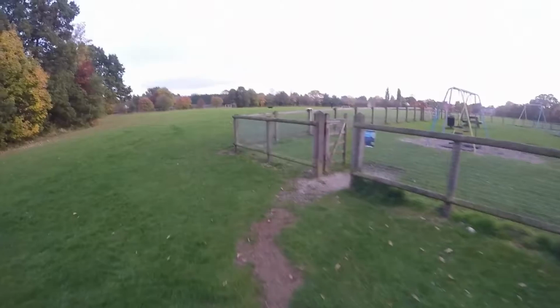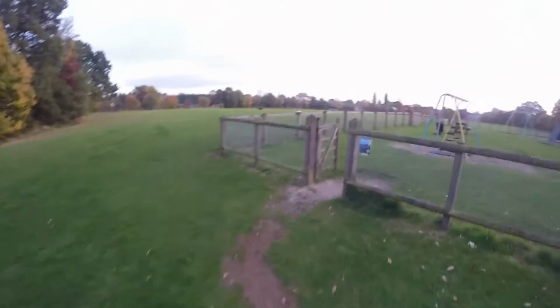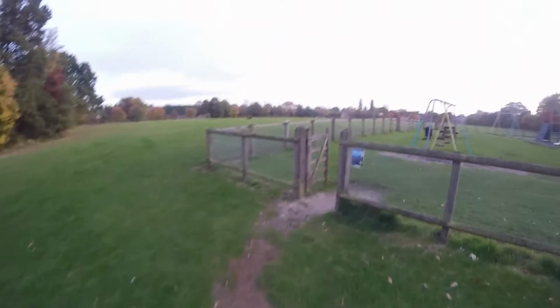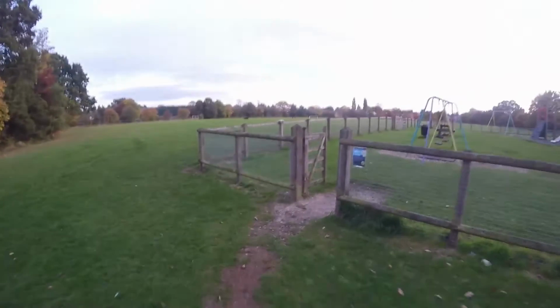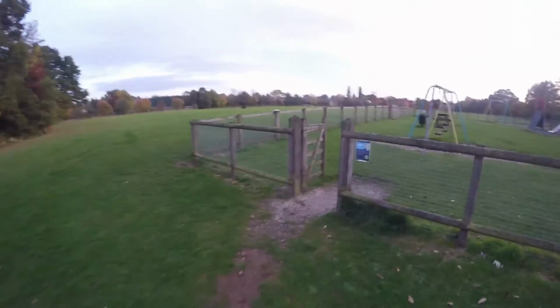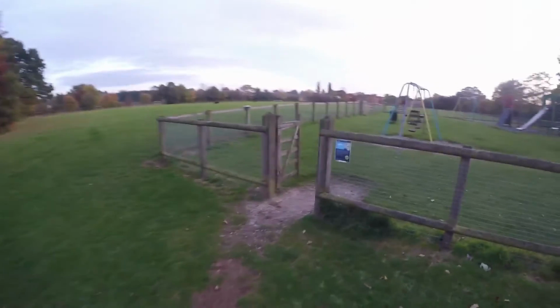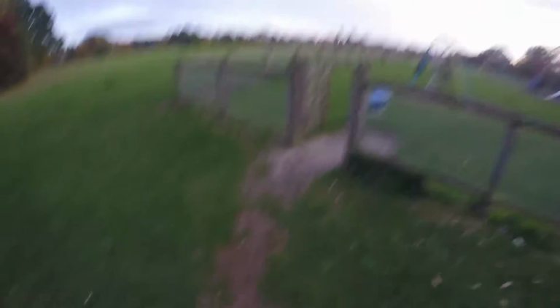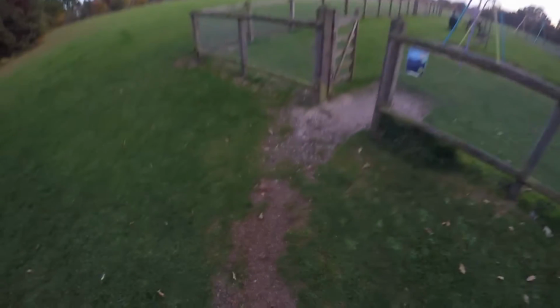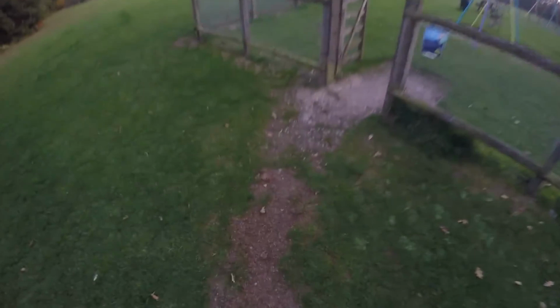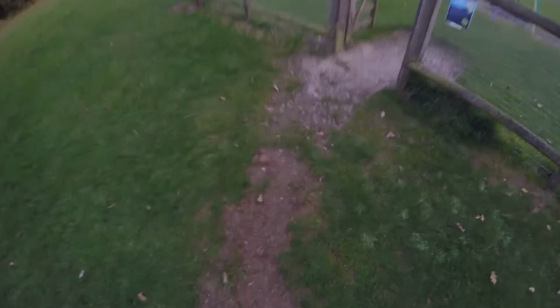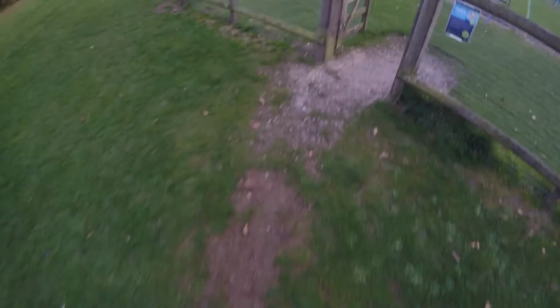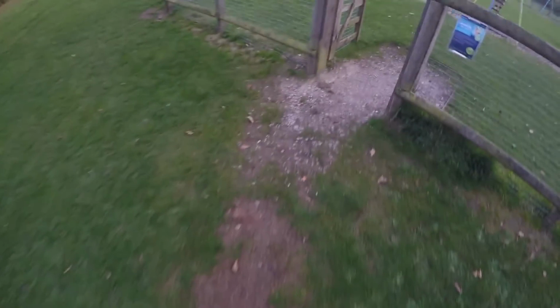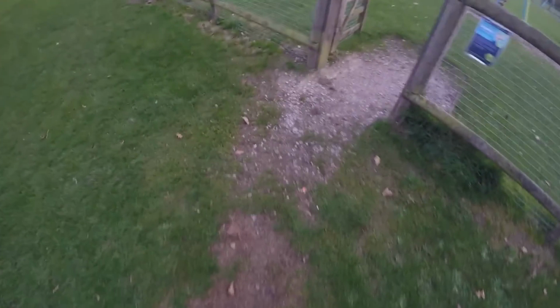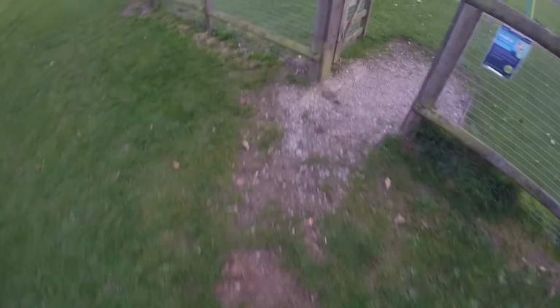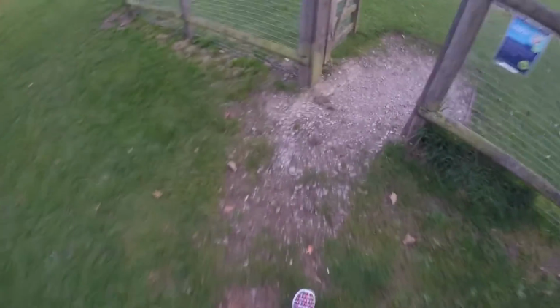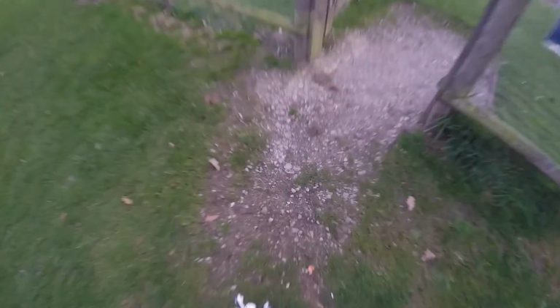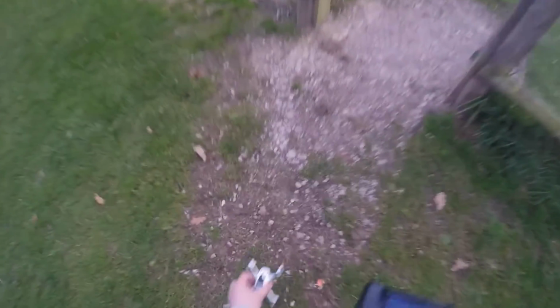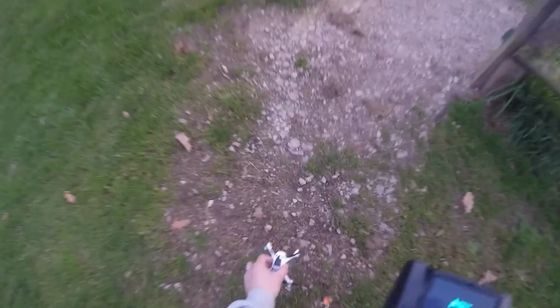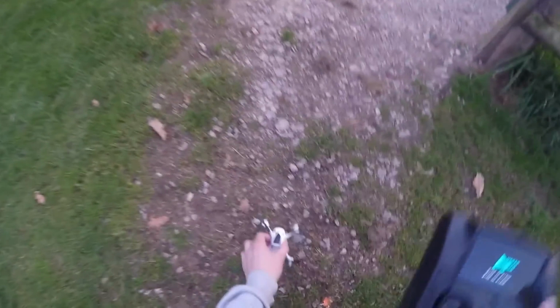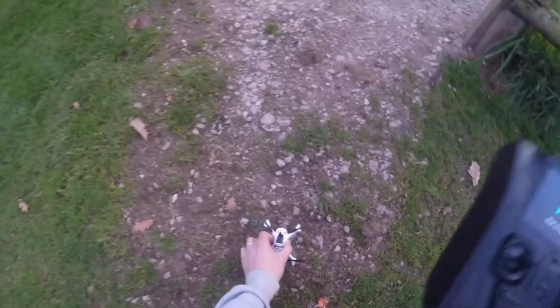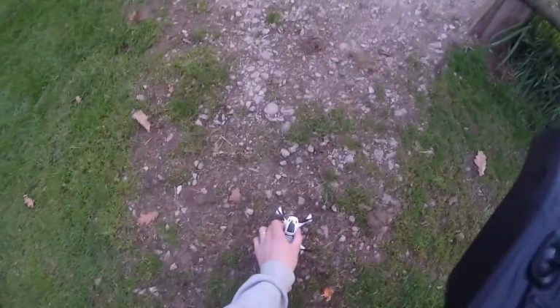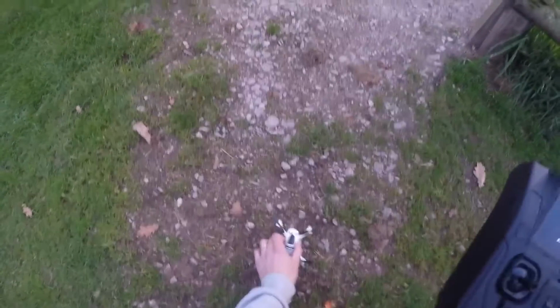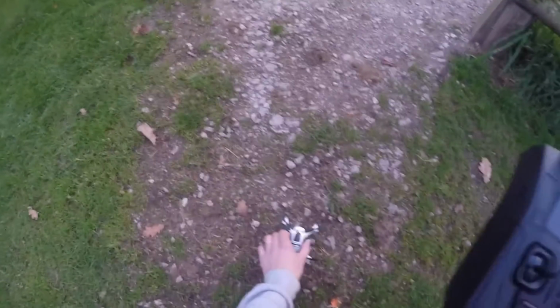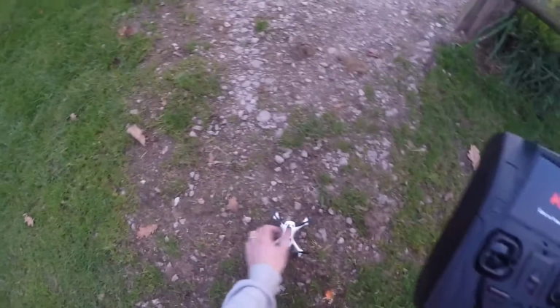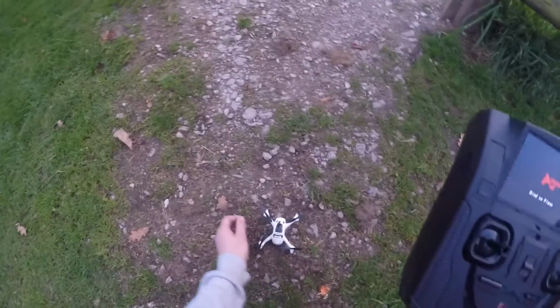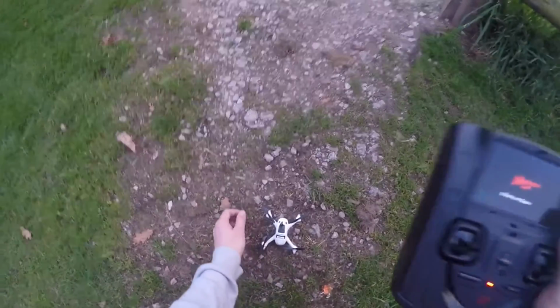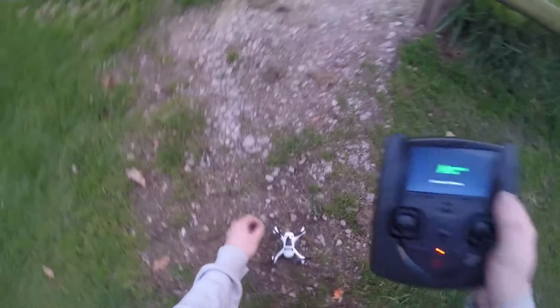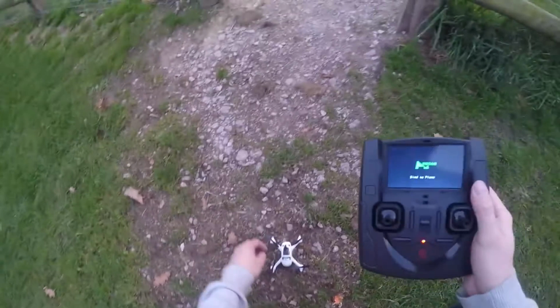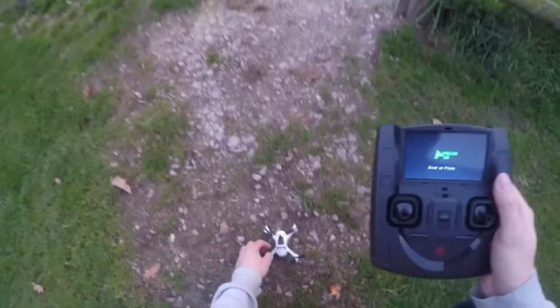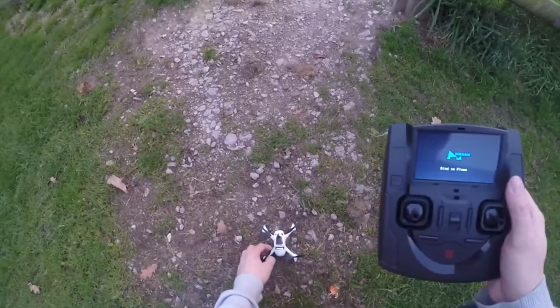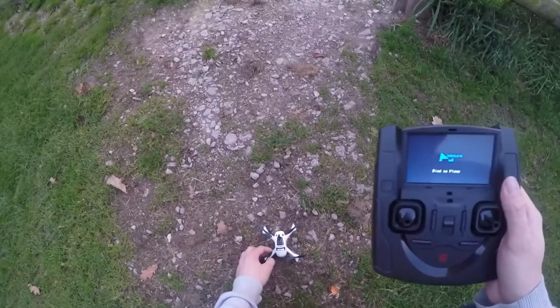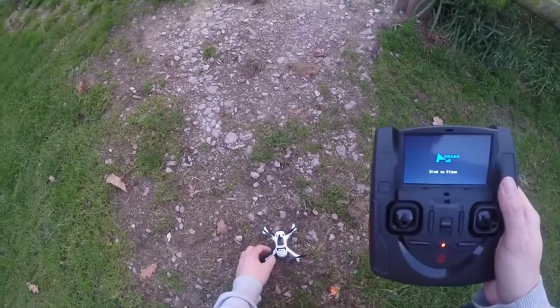We're just going to do a quick video regarding altitude hold, sorry, about automatic landing.